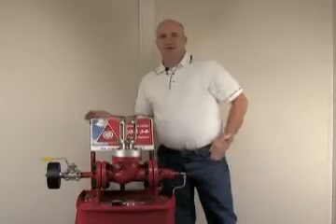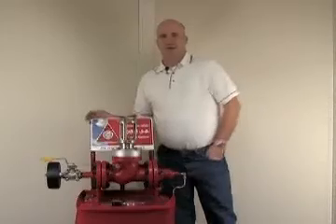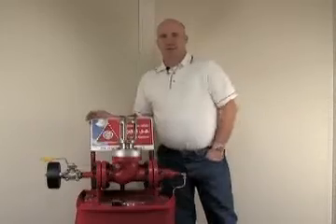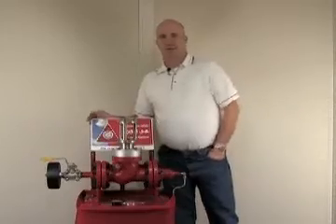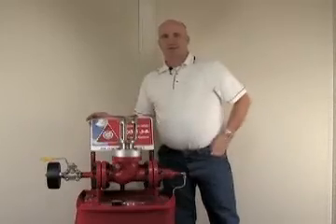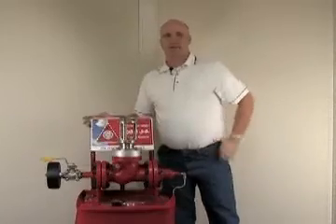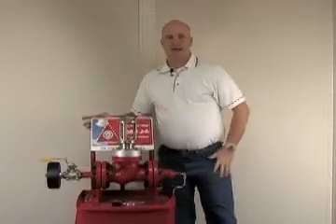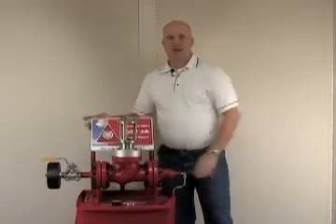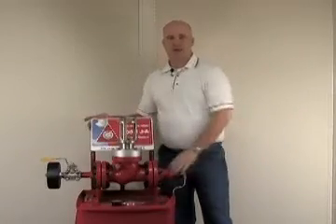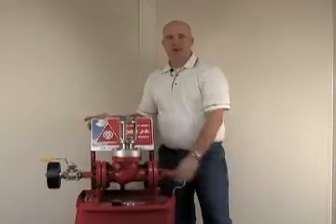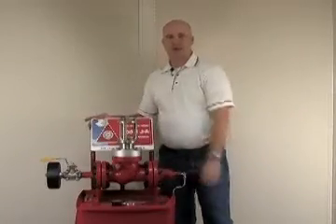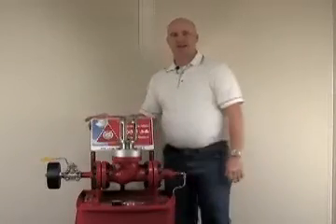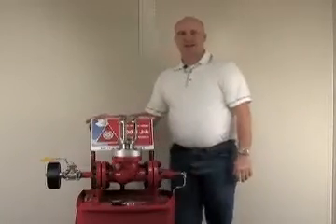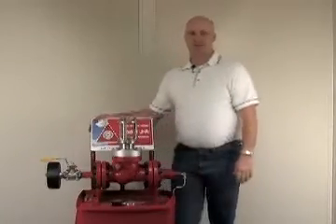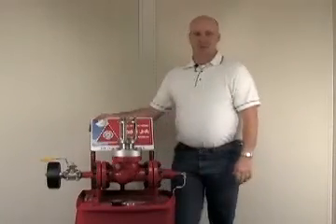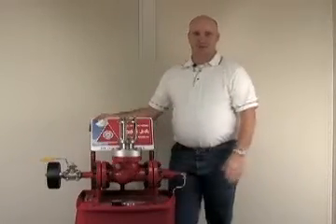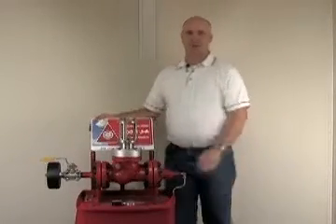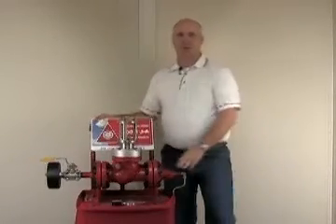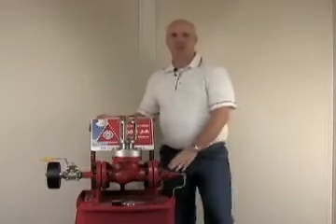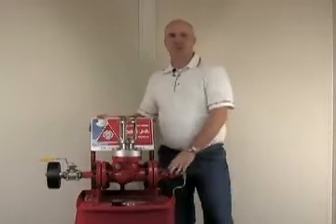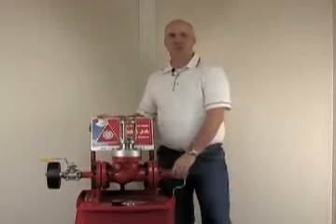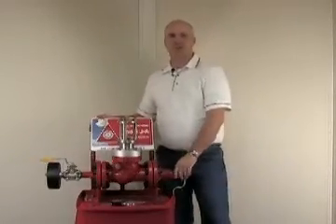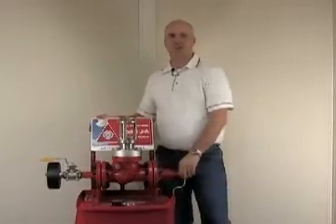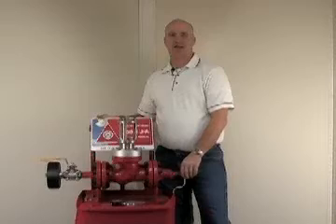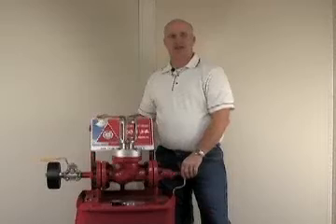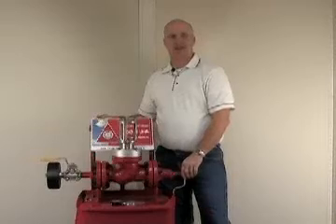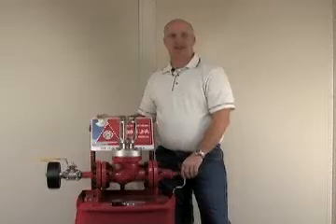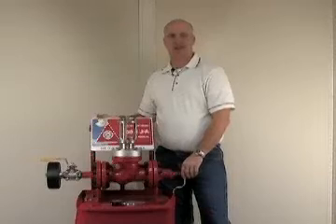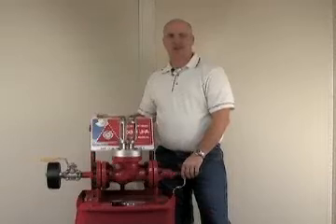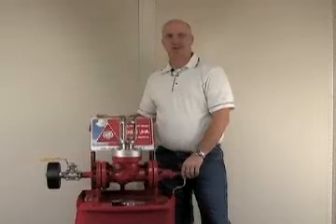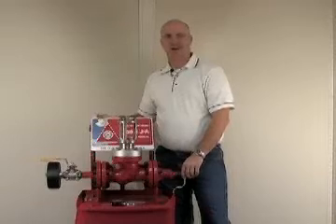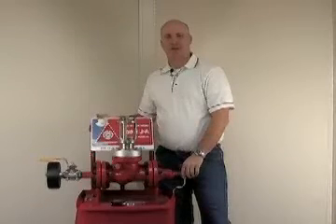Hello, I'm Tim Kelly with Buckling Pin Technology, where we bring you advanced custom and standard isolation valves.